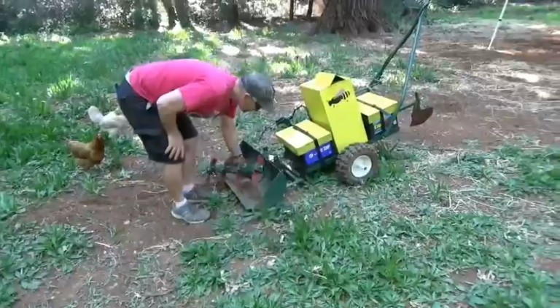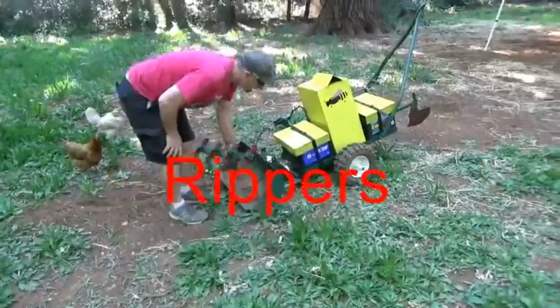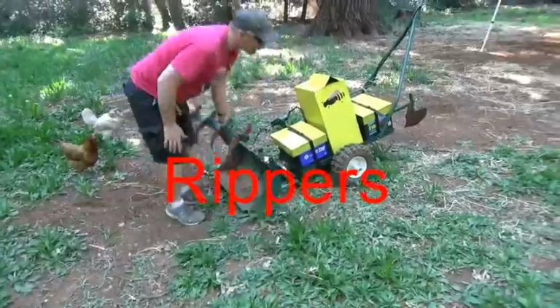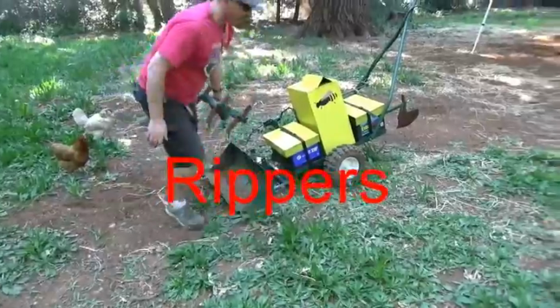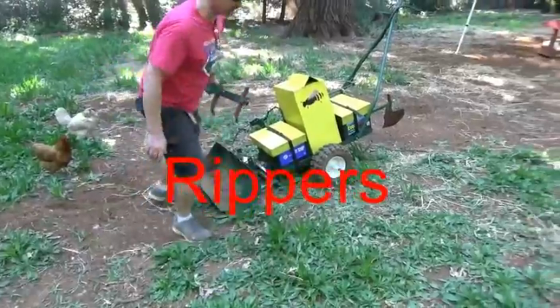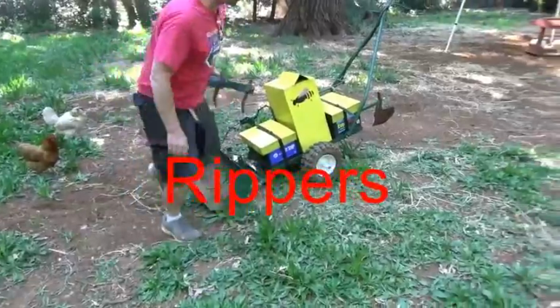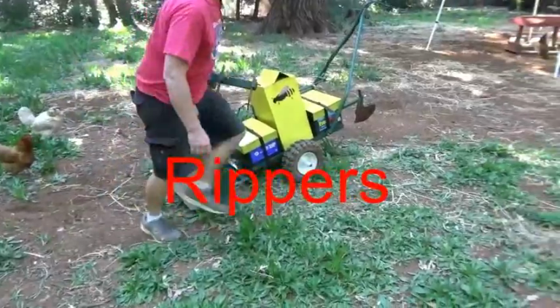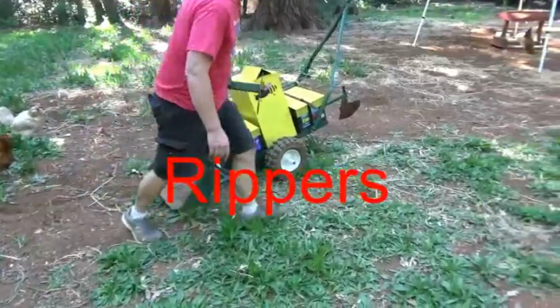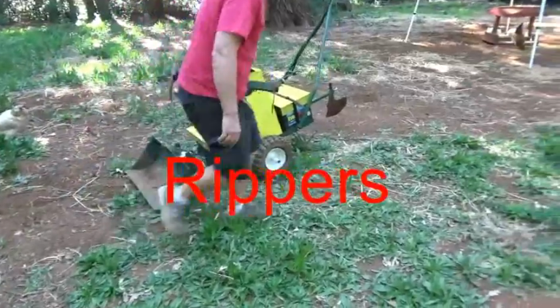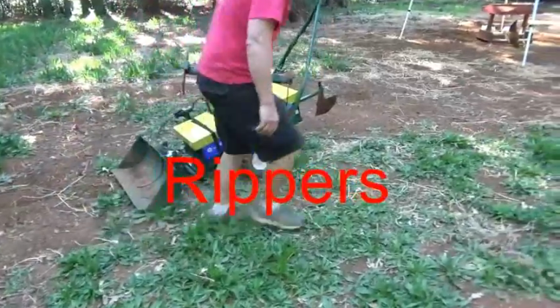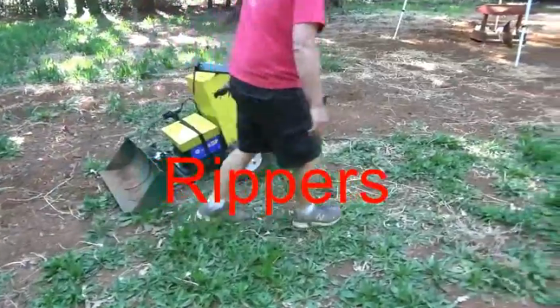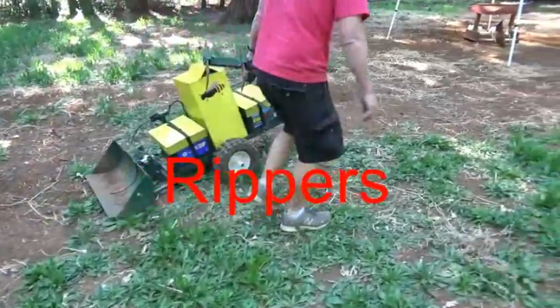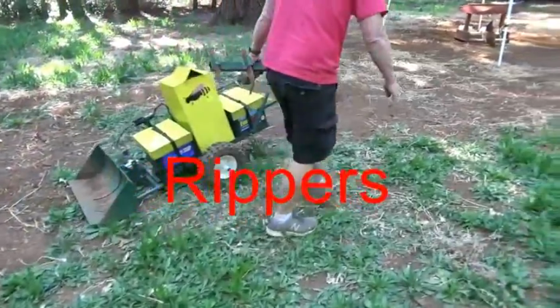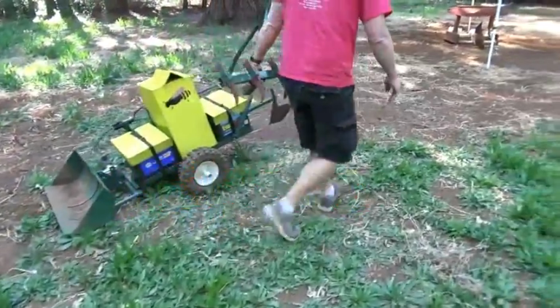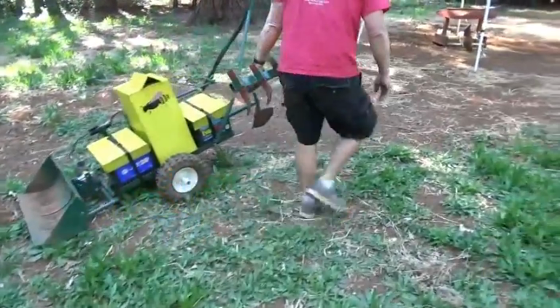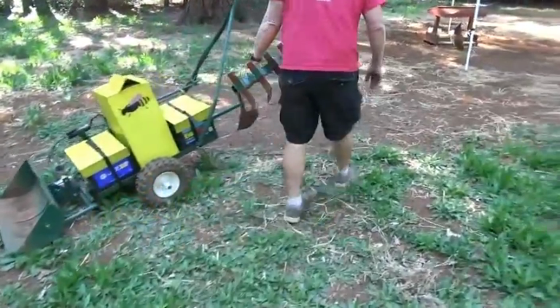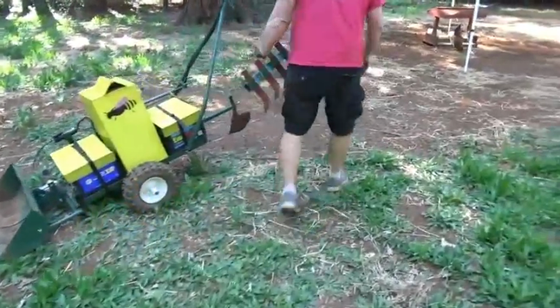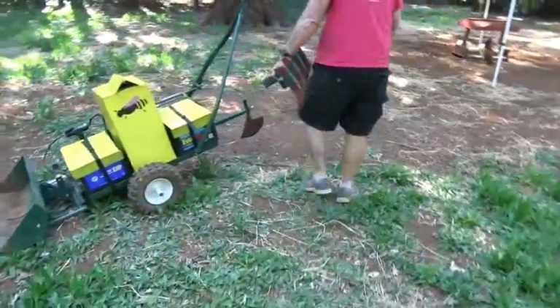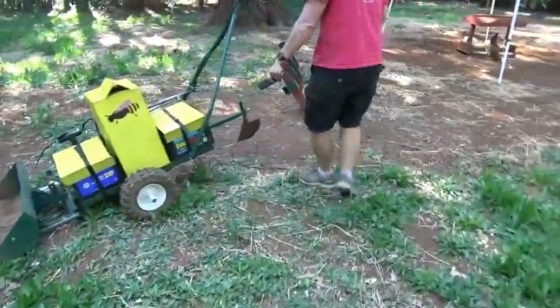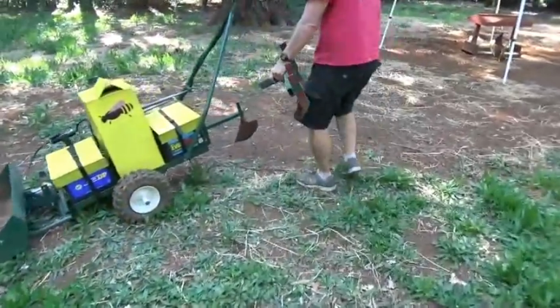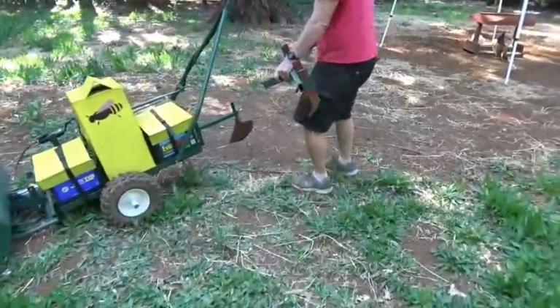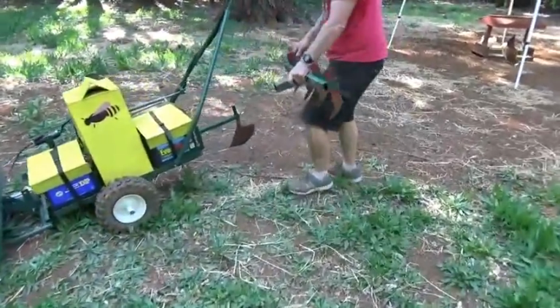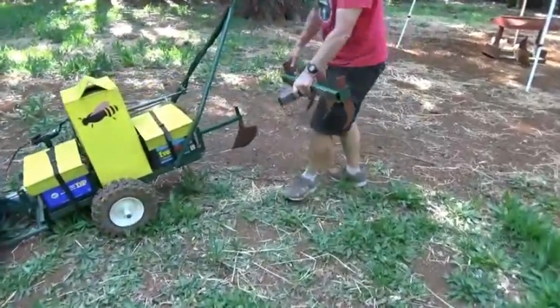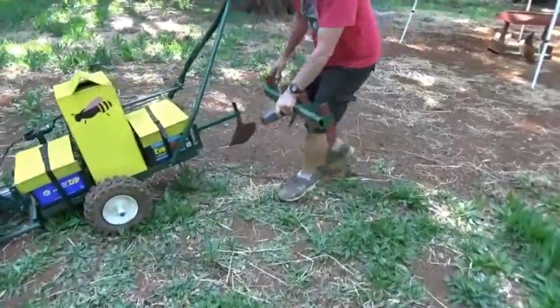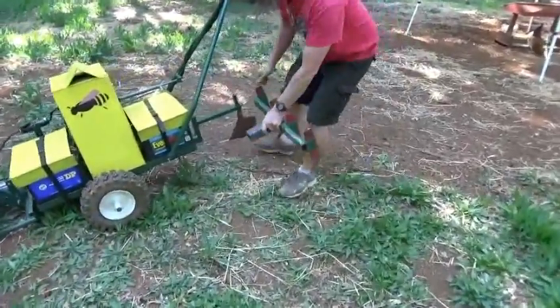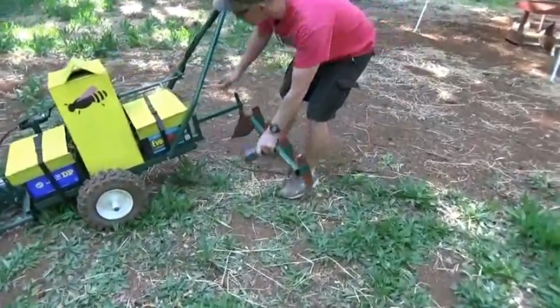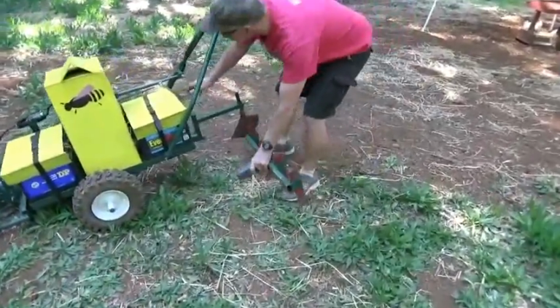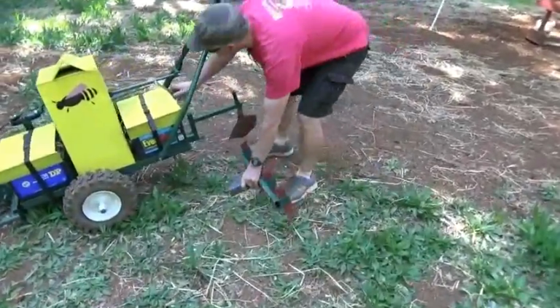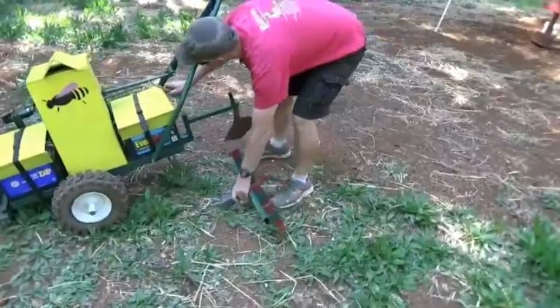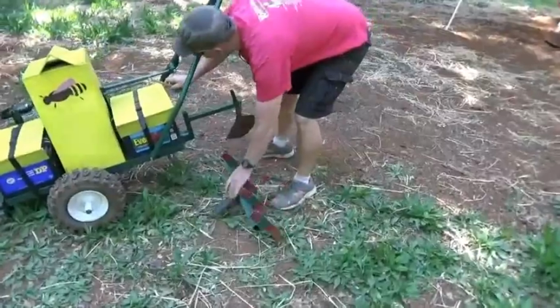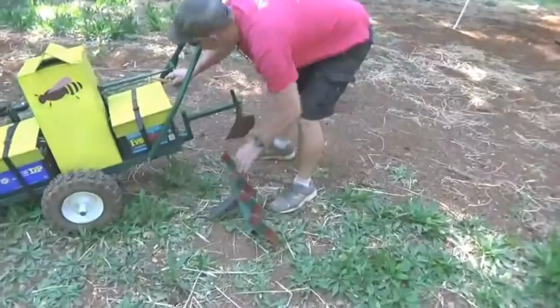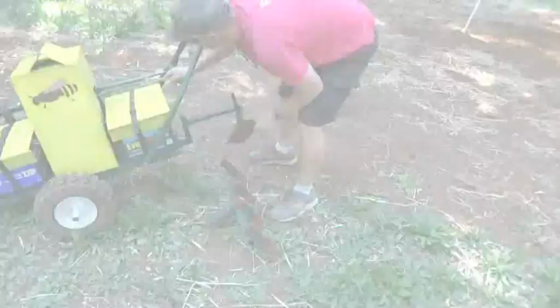Sometimes the ground needs a little softening for plowing or grading. The implement change only takes seconds.